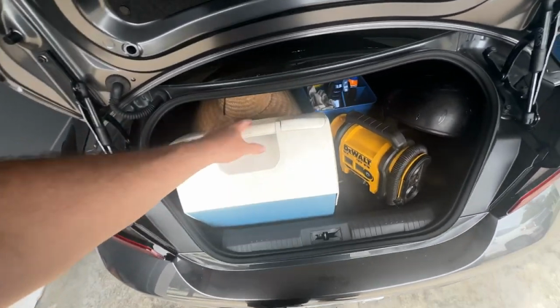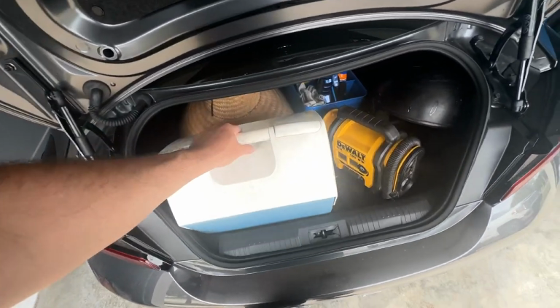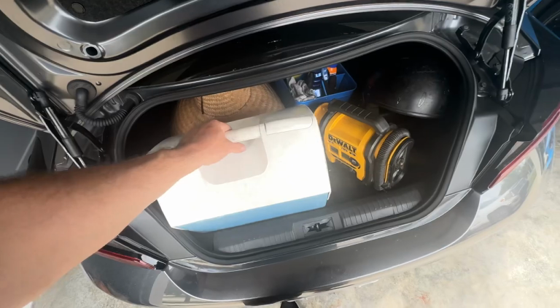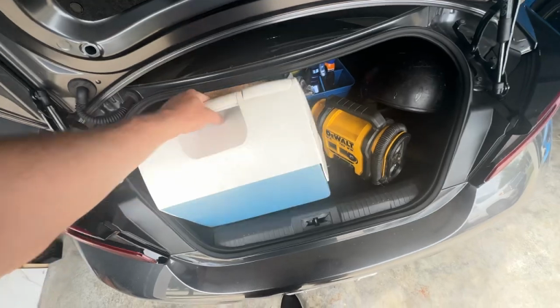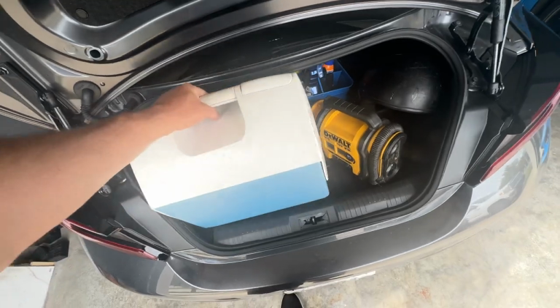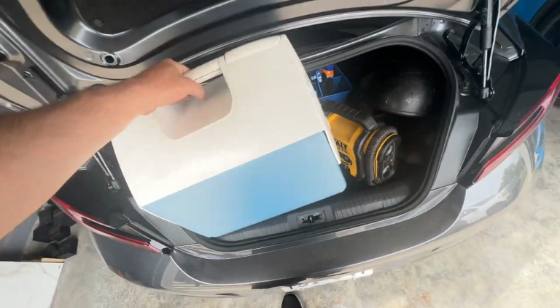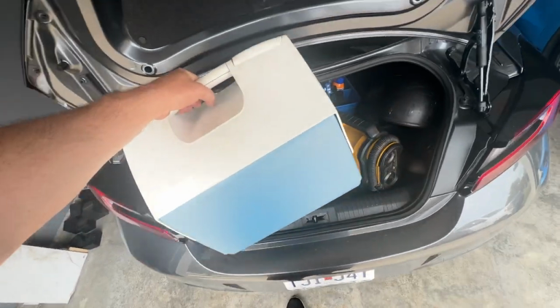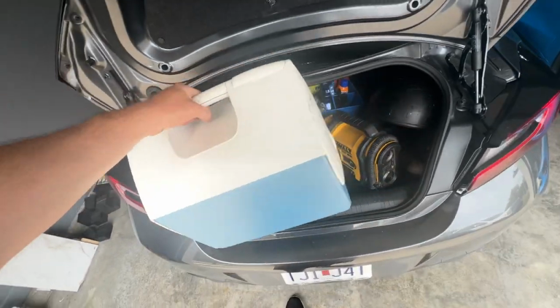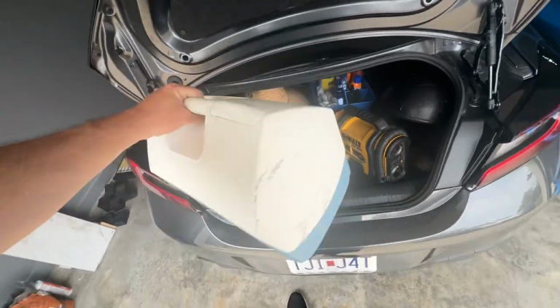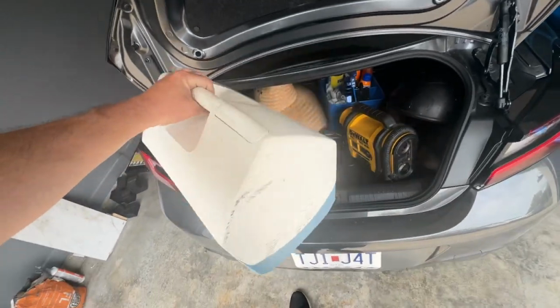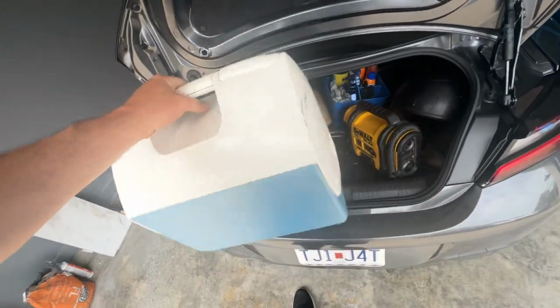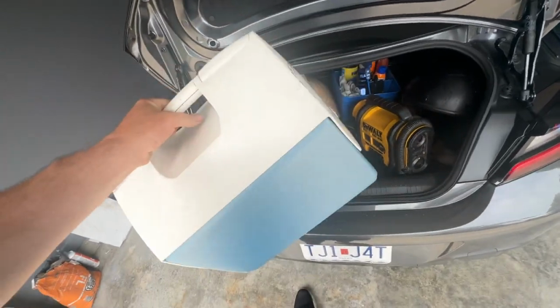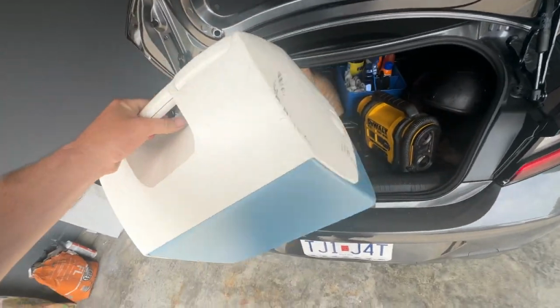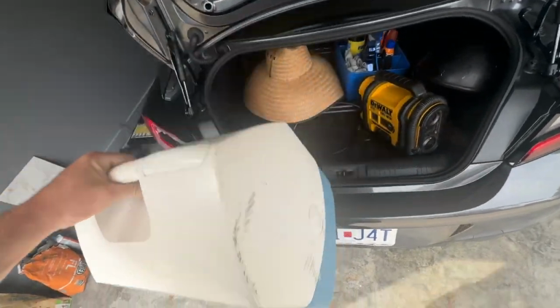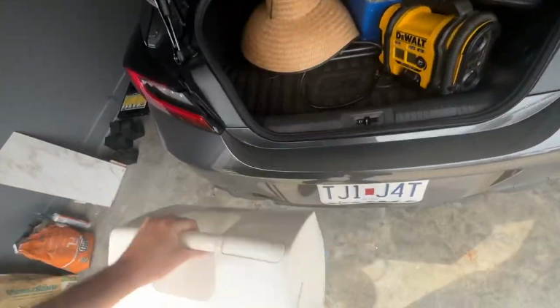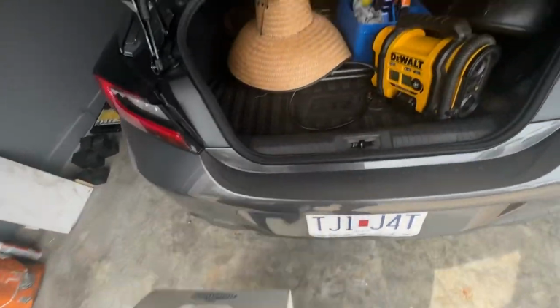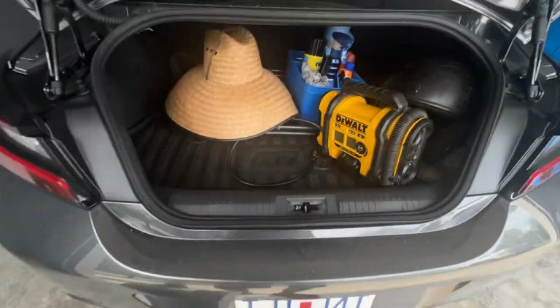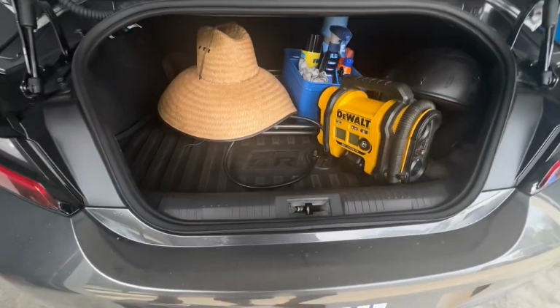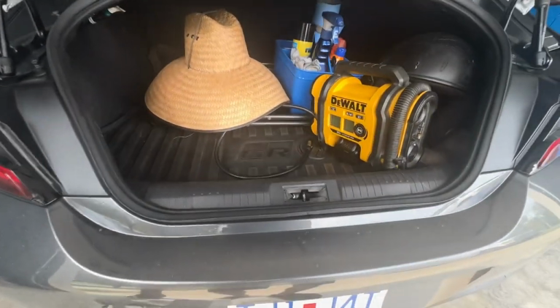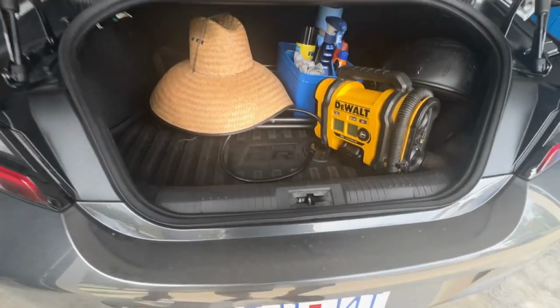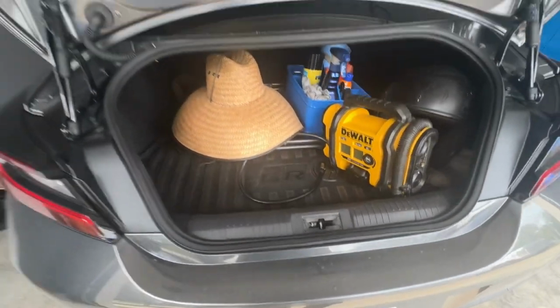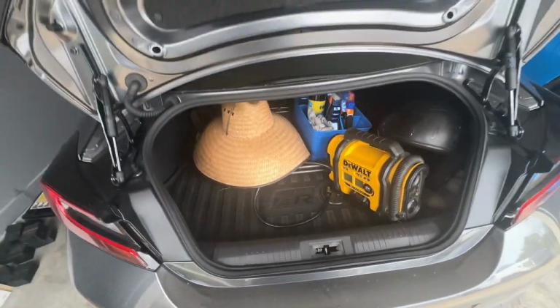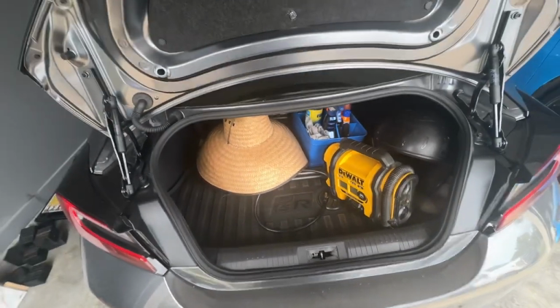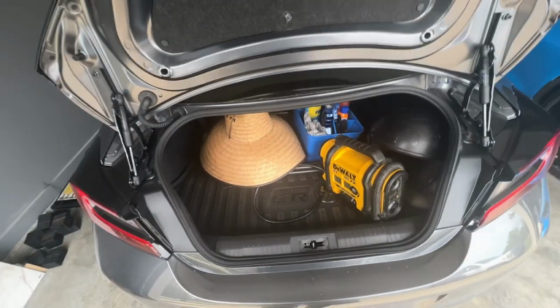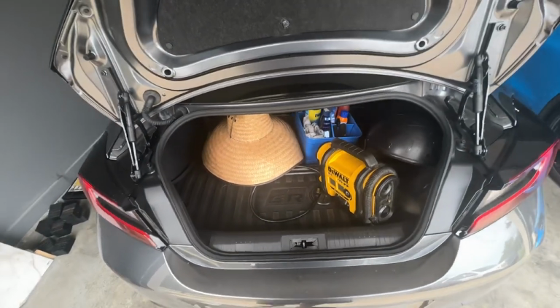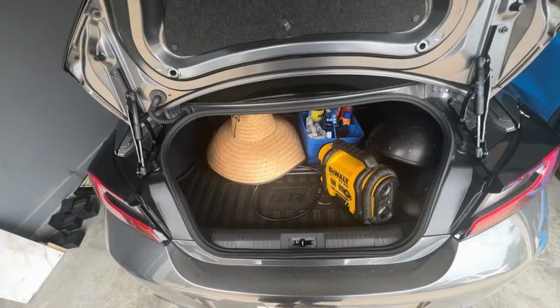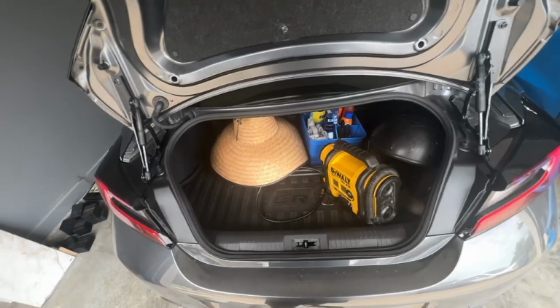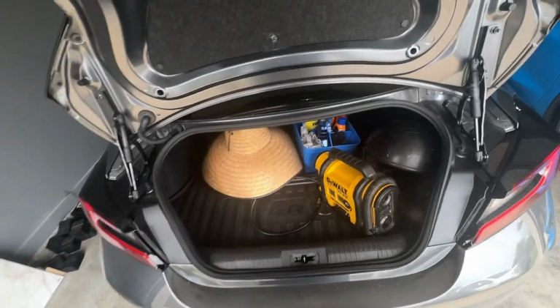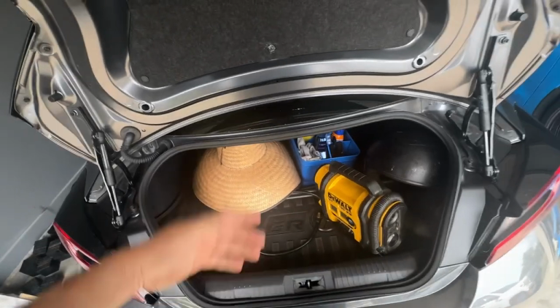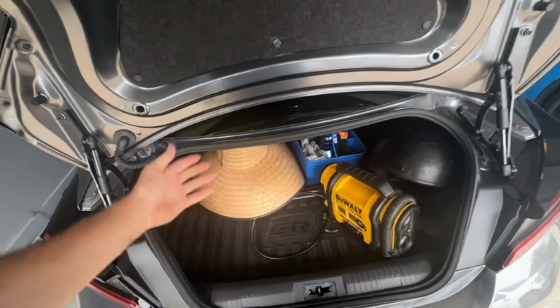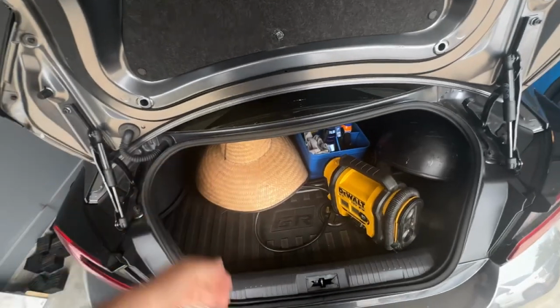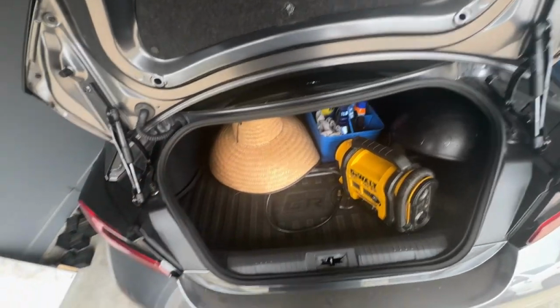Here's my cooler. It's got no ice in it right now, but tomorrow we'll have ice and cold beverages — water, lots of water, Gatorade, etc.